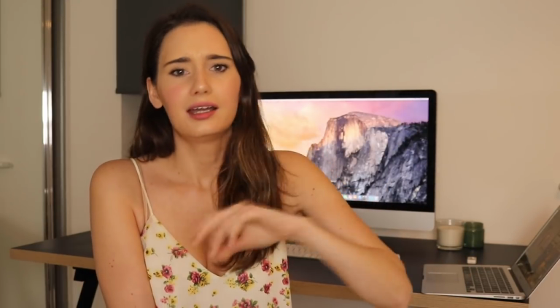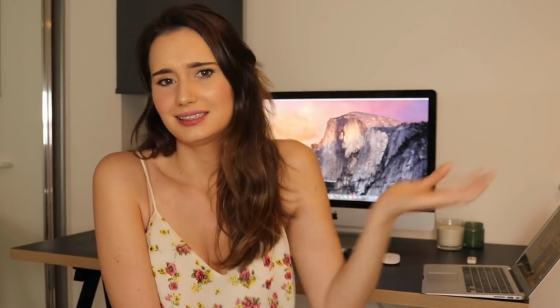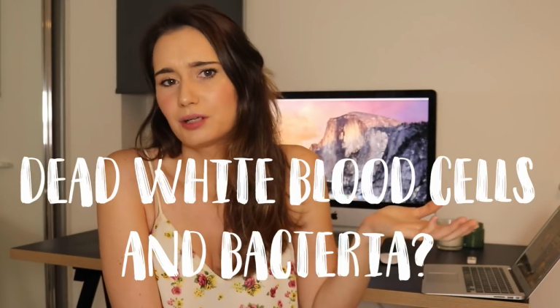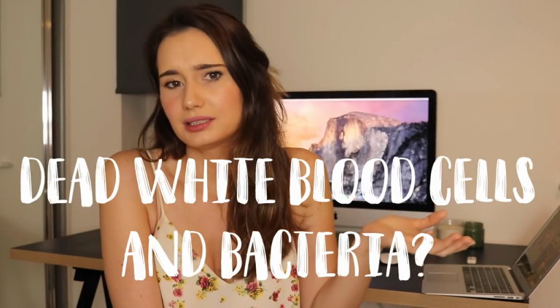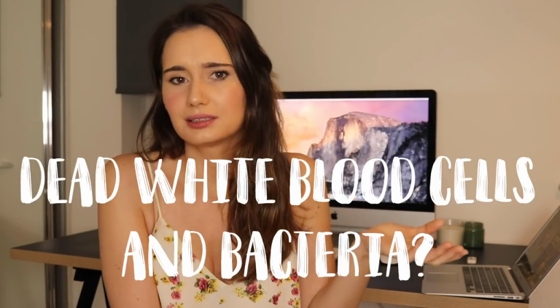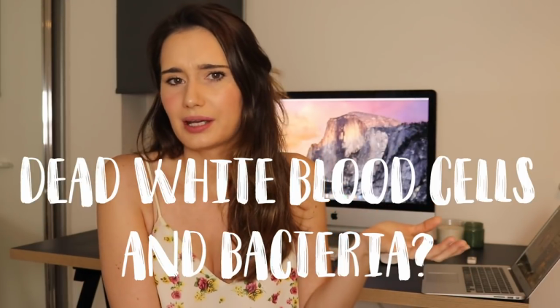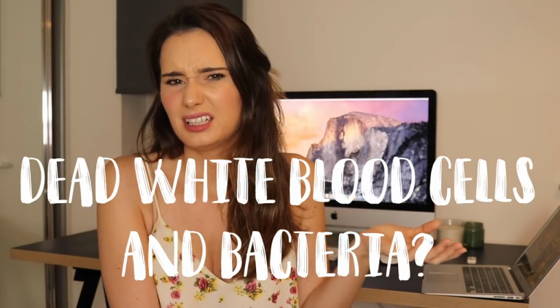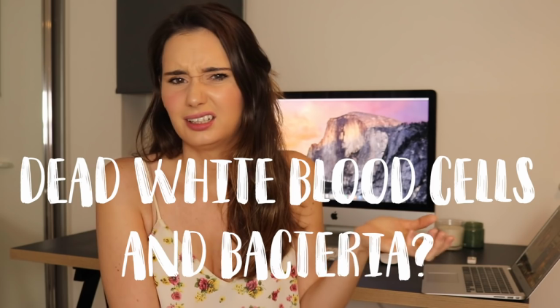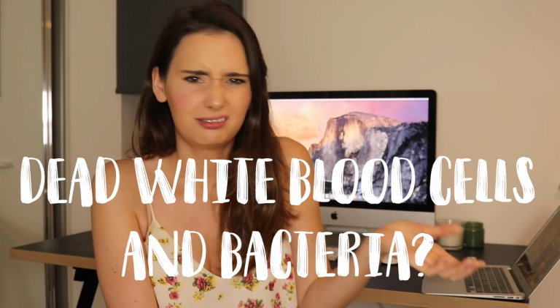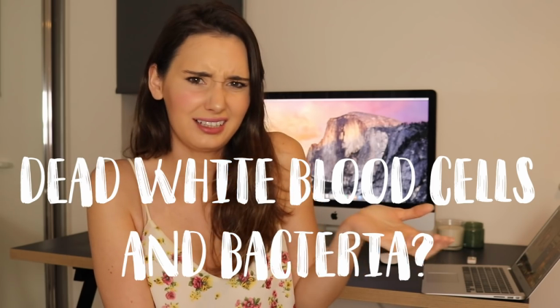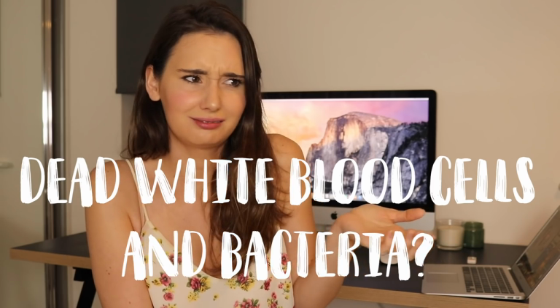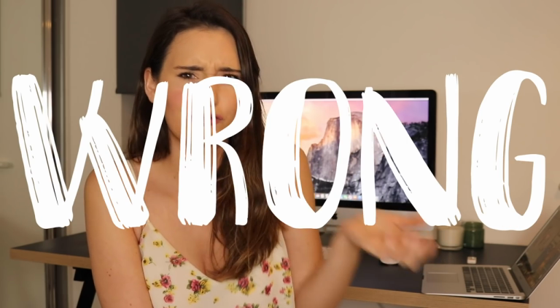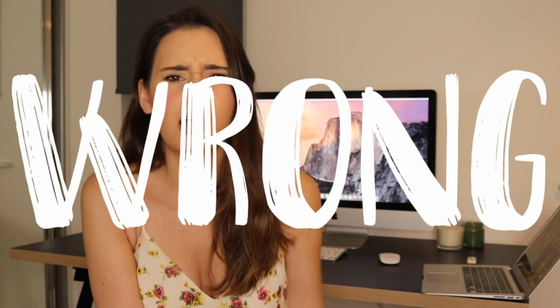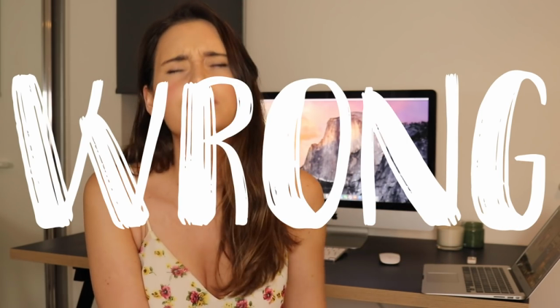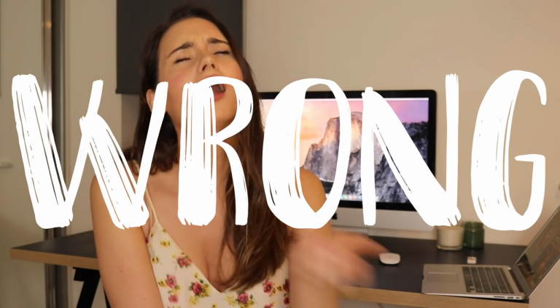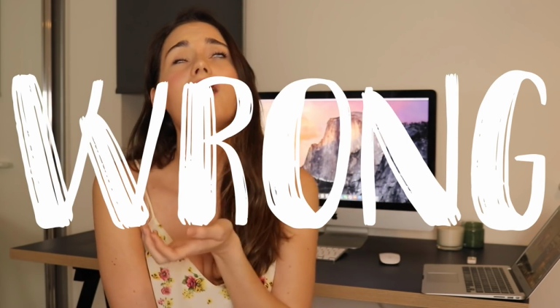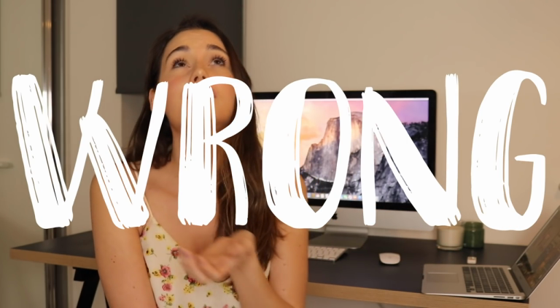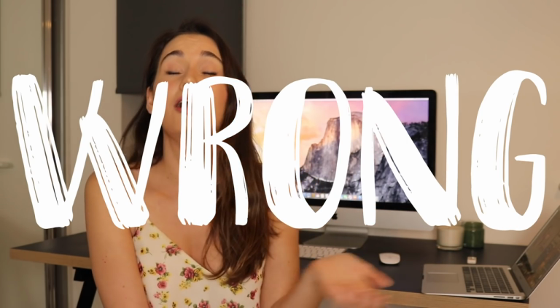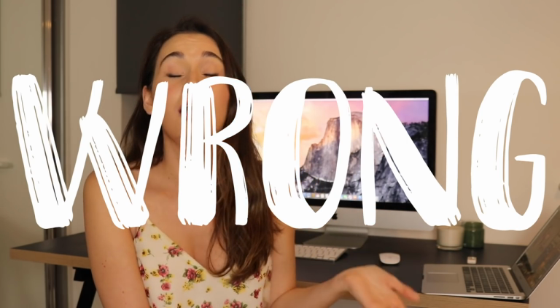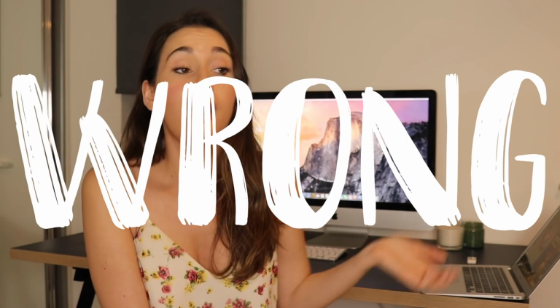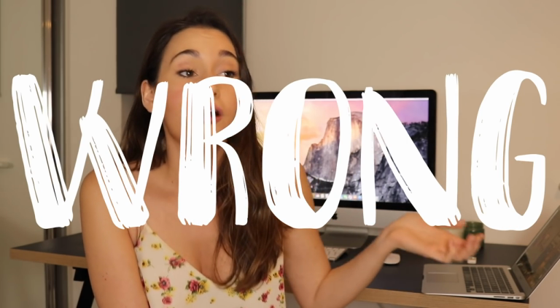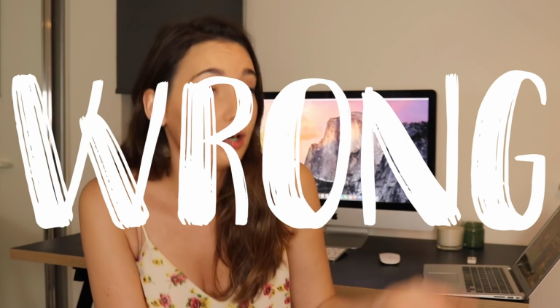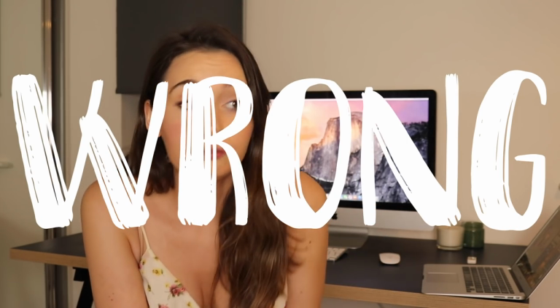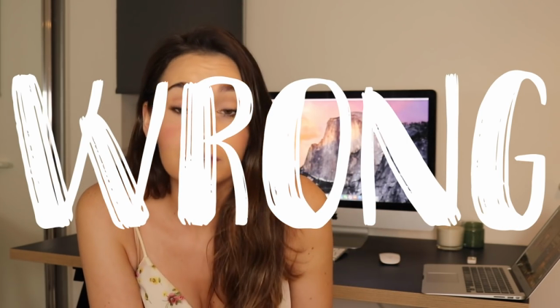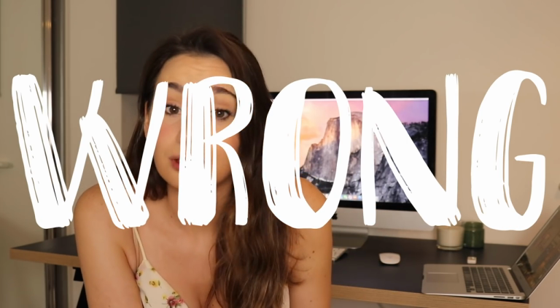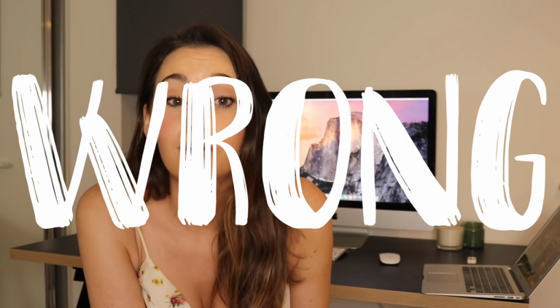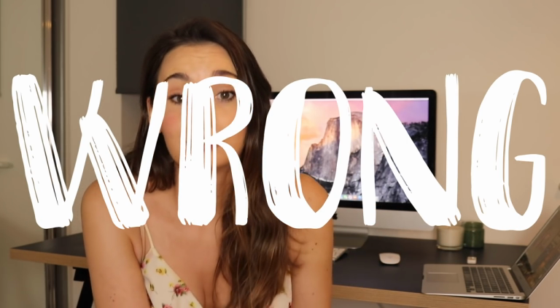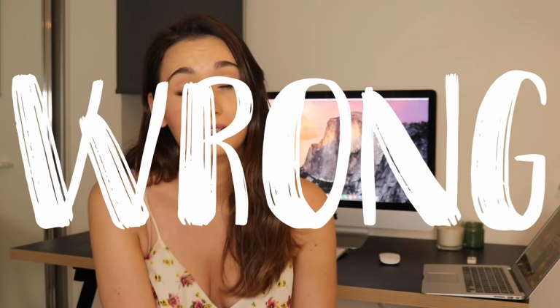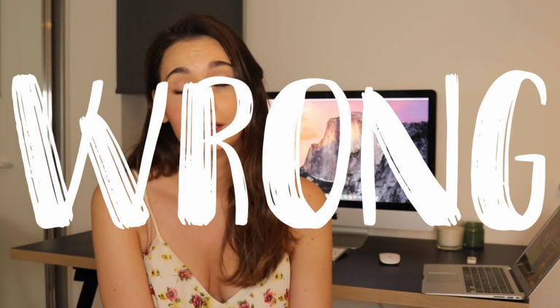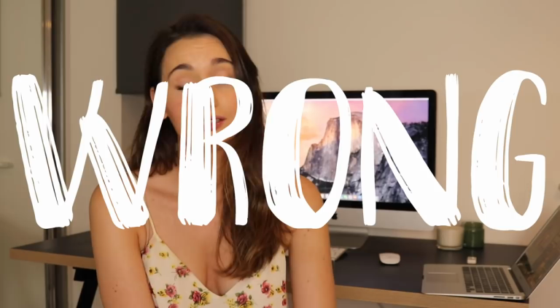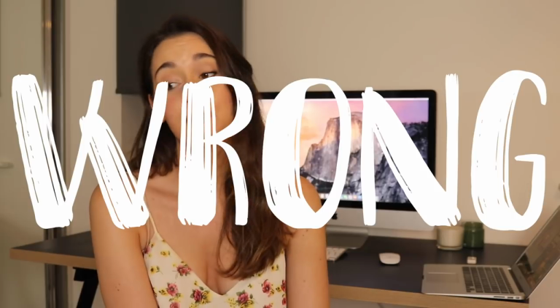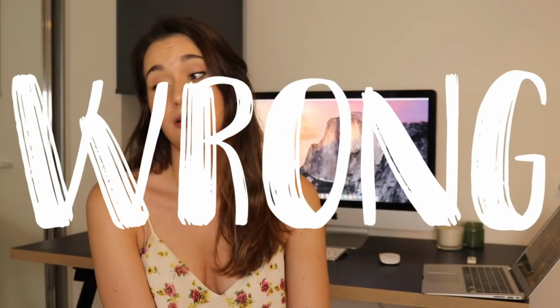It's dead white blood cells and bacteria, right? Wrong, so wrong, so wrong.